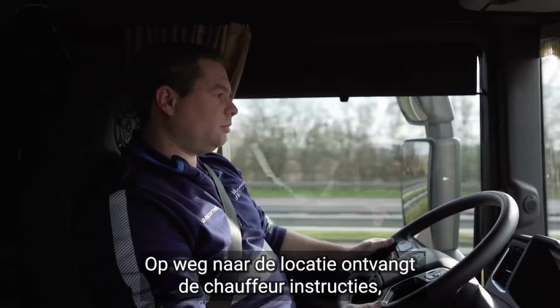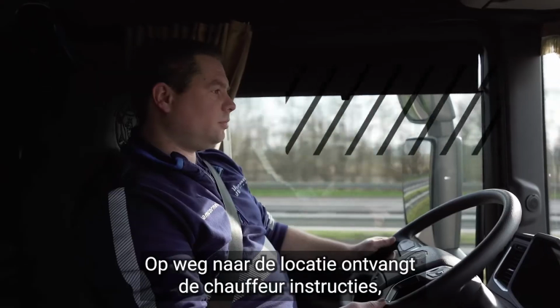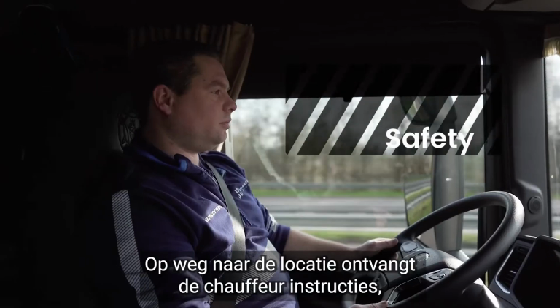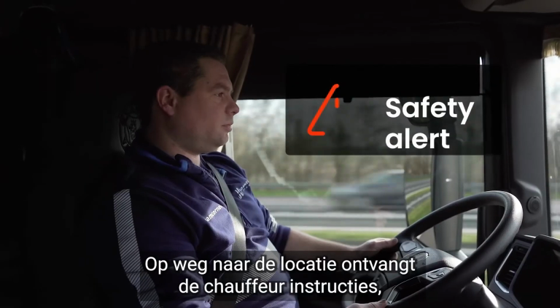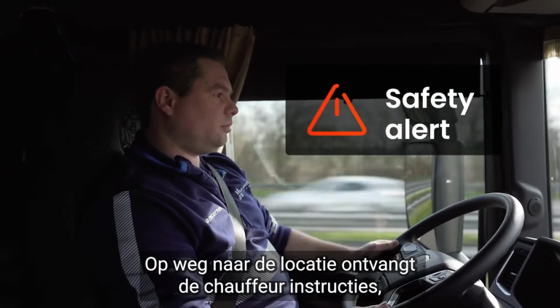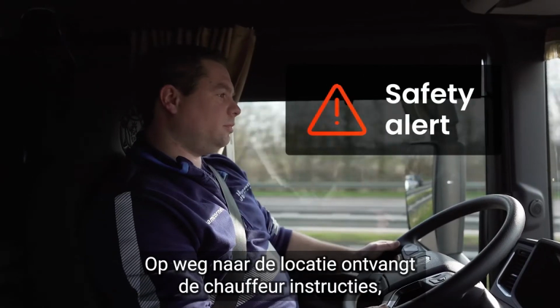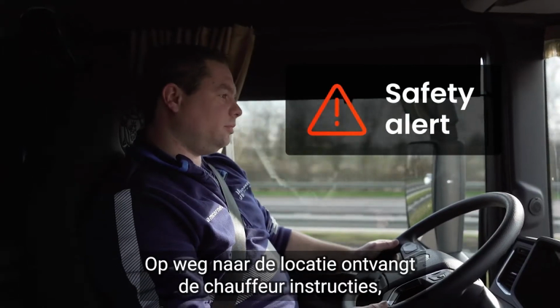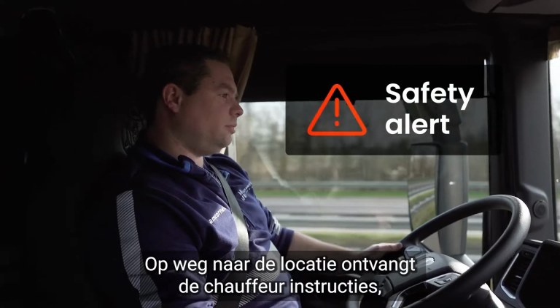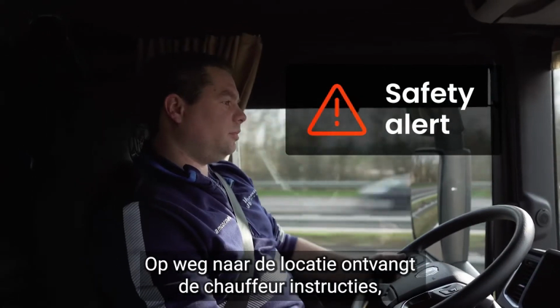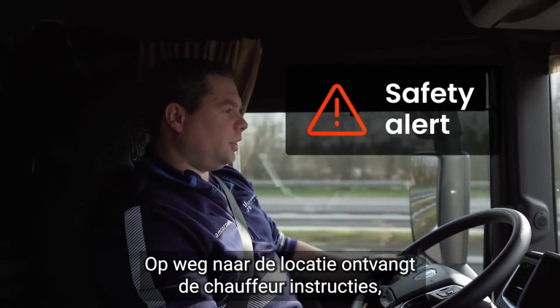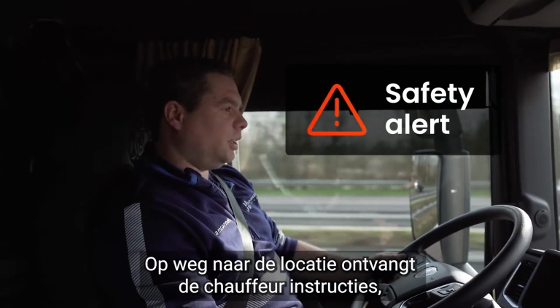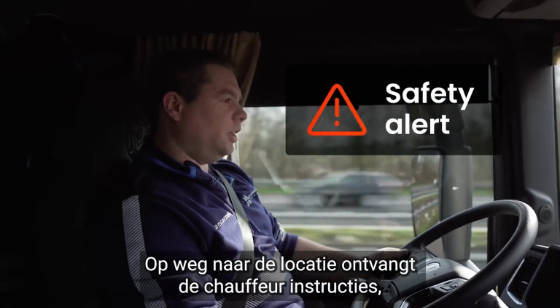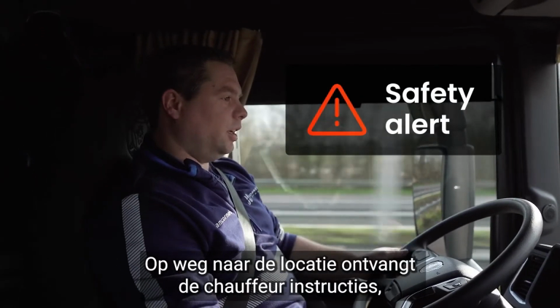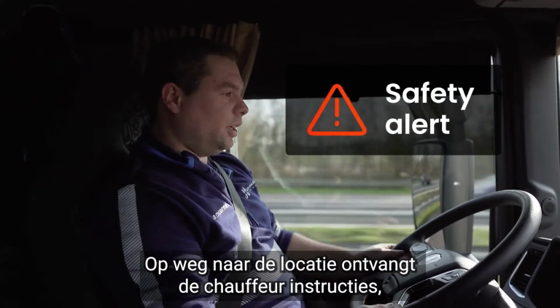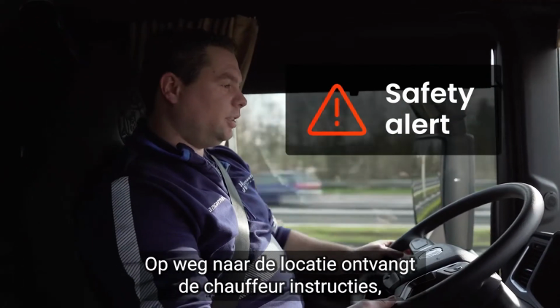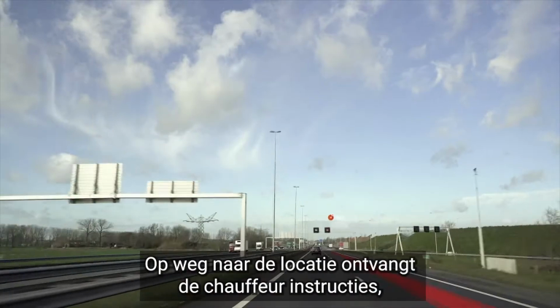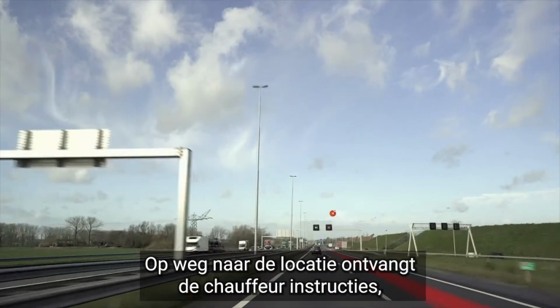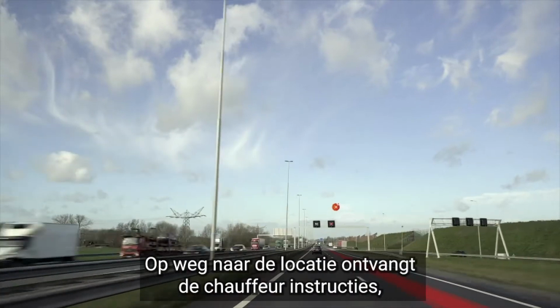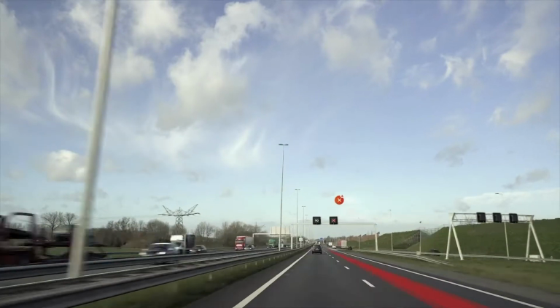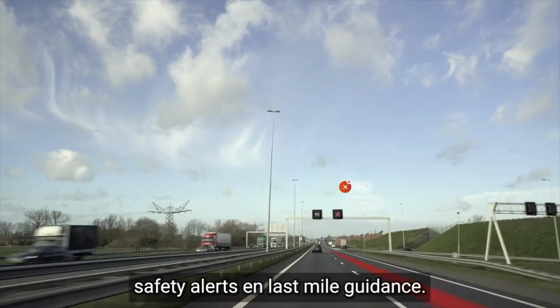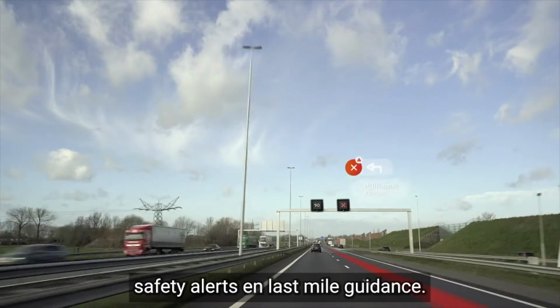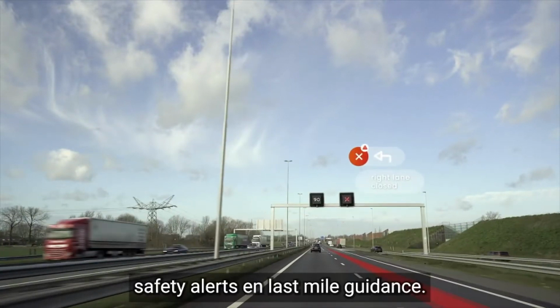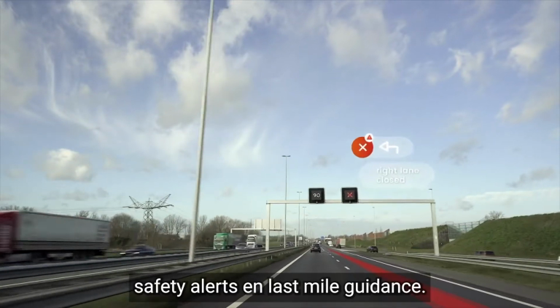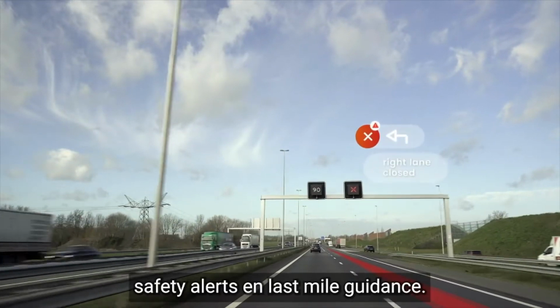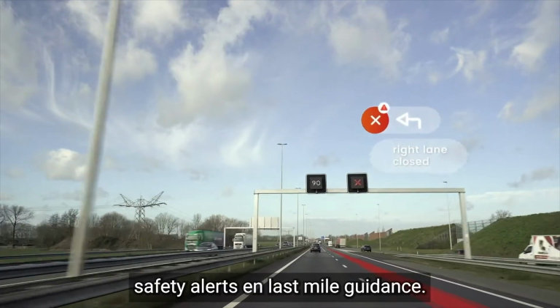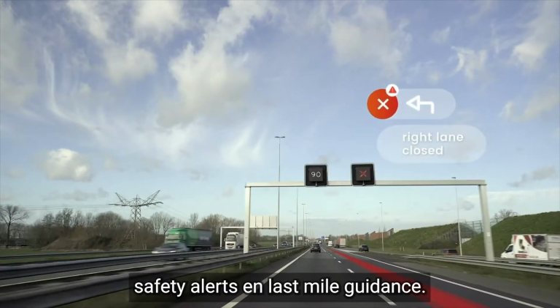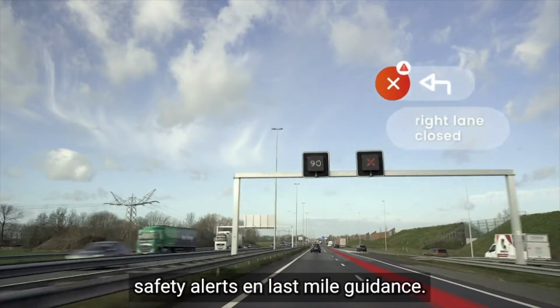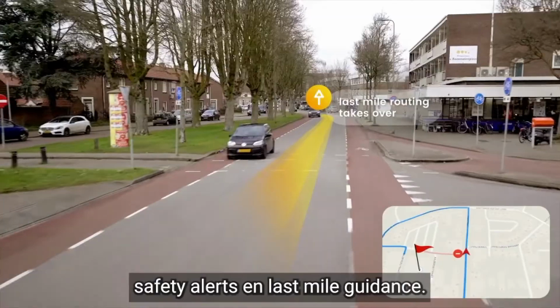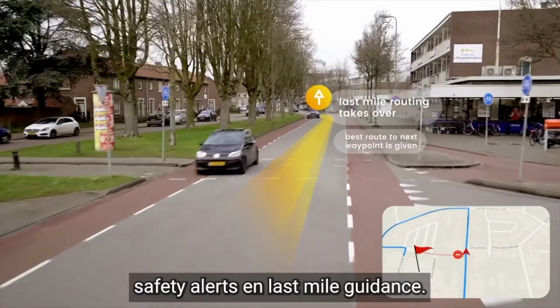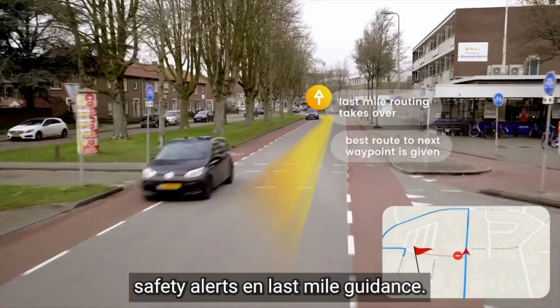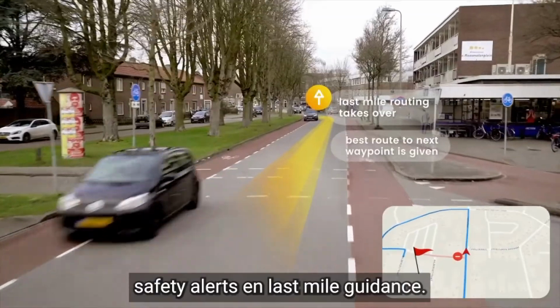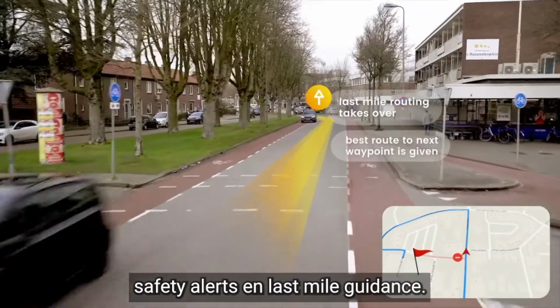On his way to the location, the driver receives instructions, safety alerts and last-mile guidance.